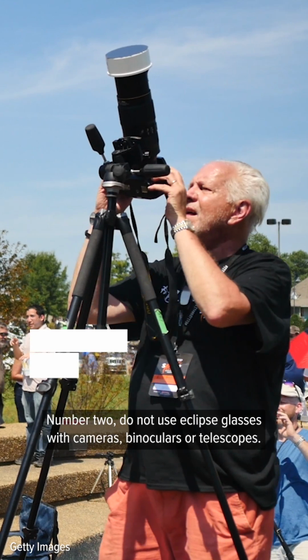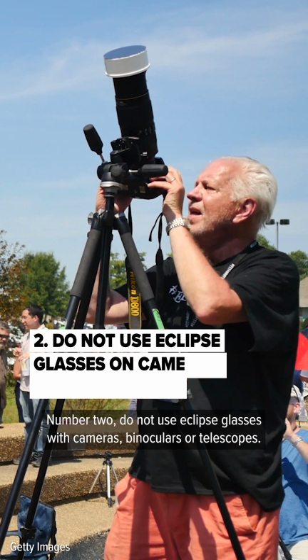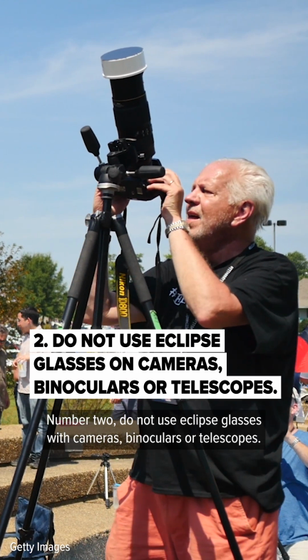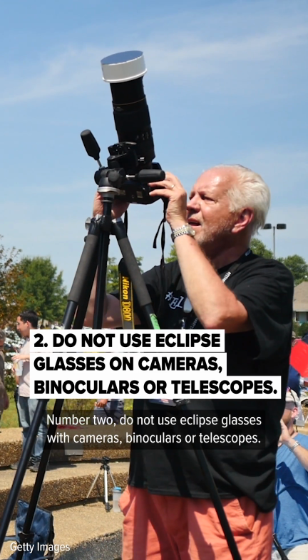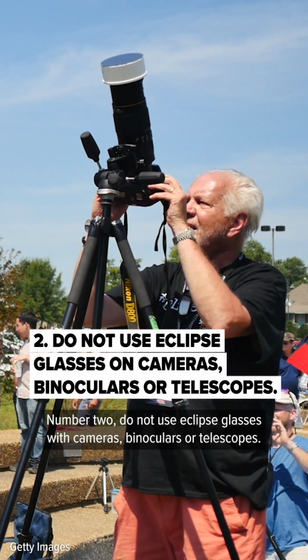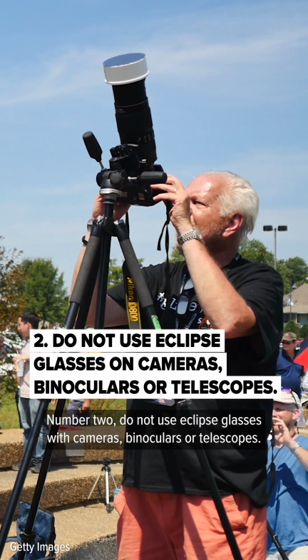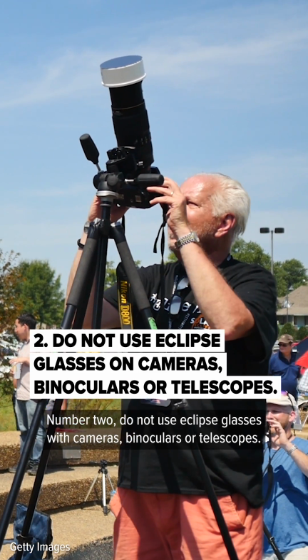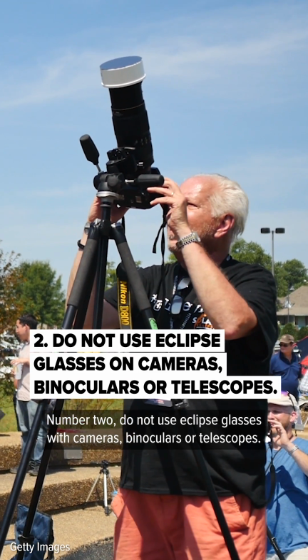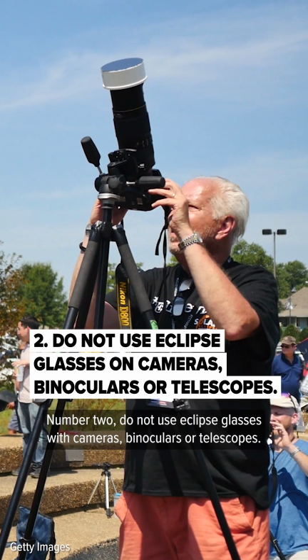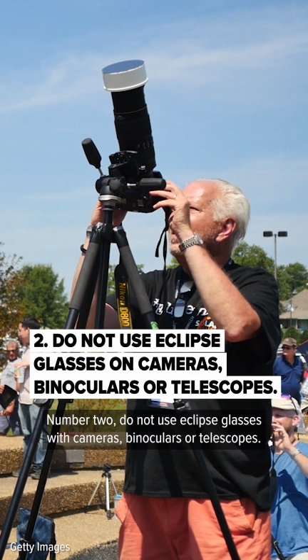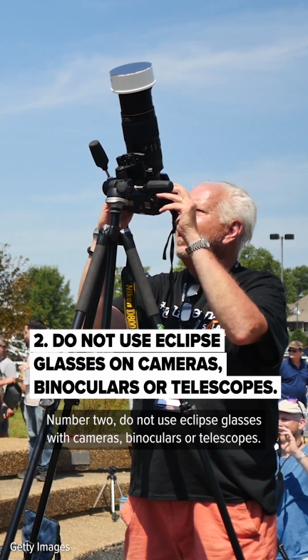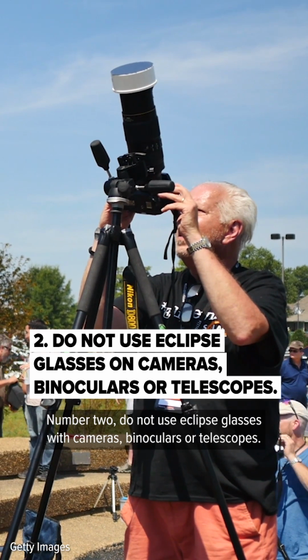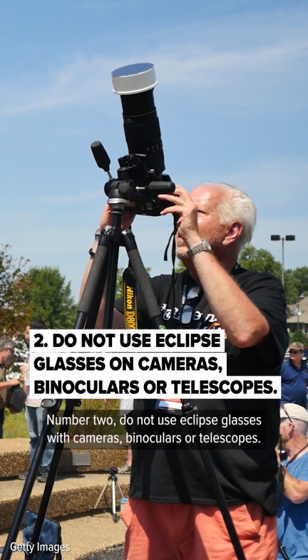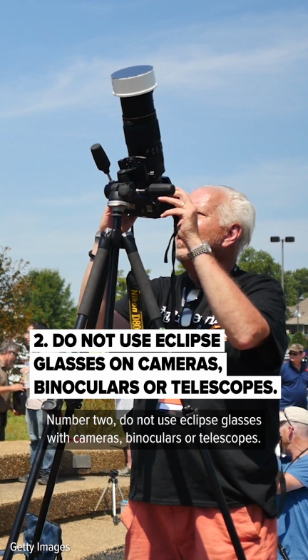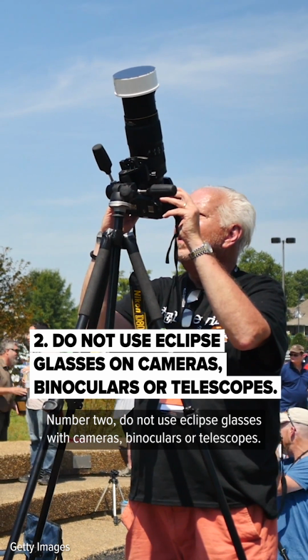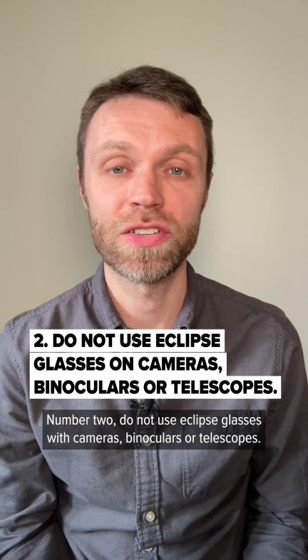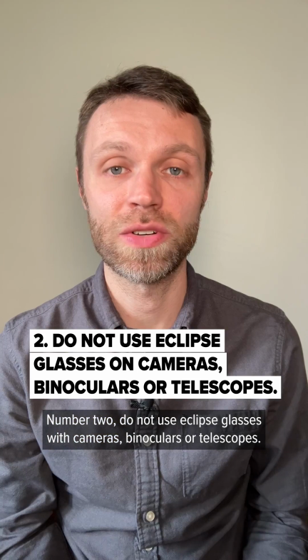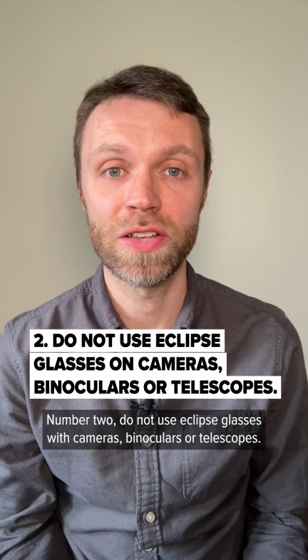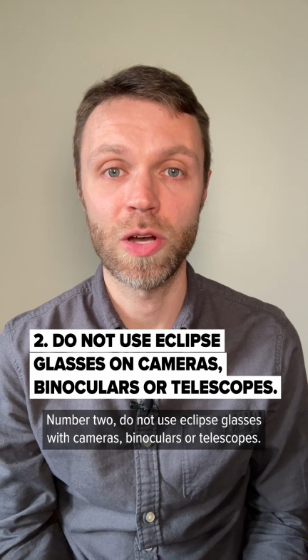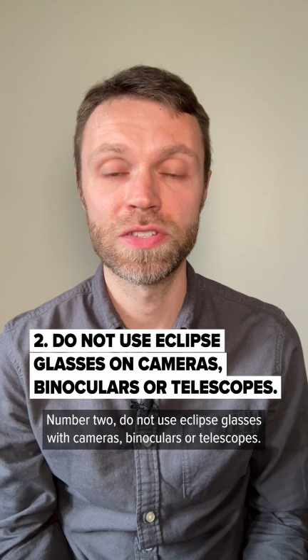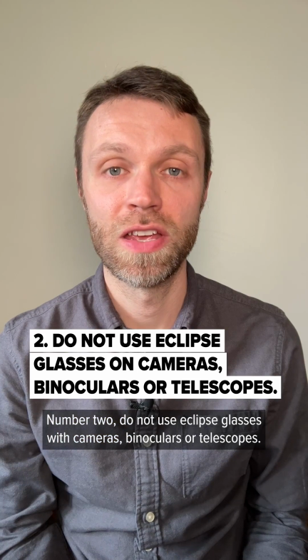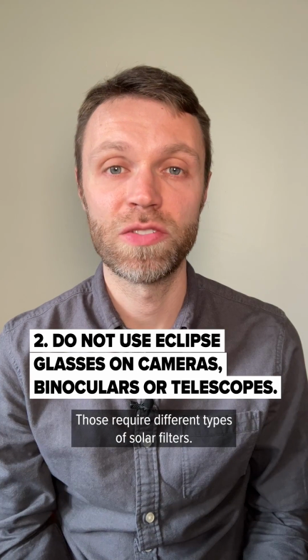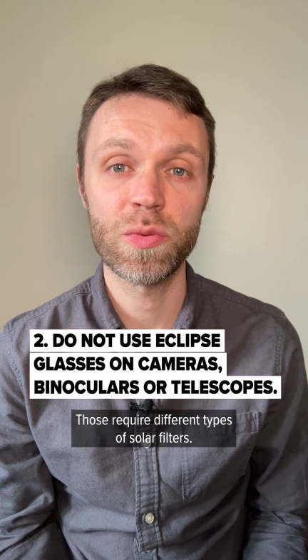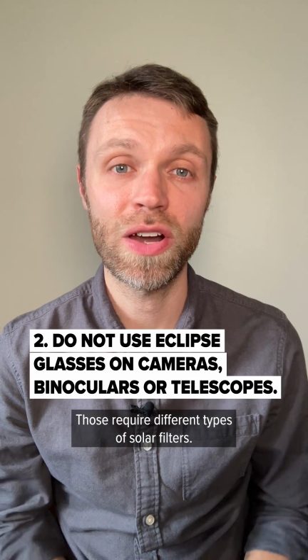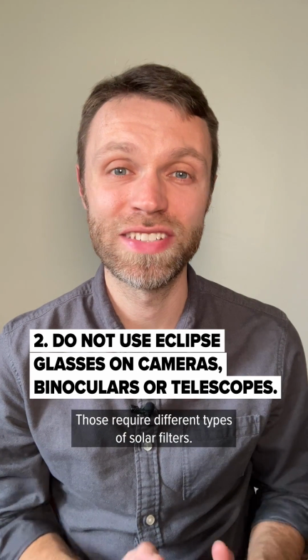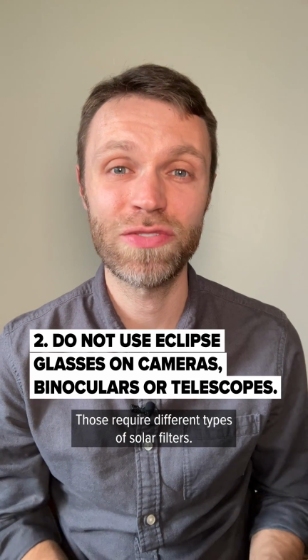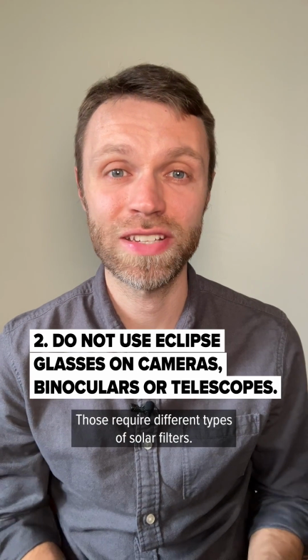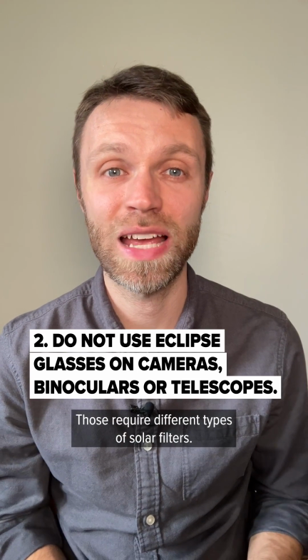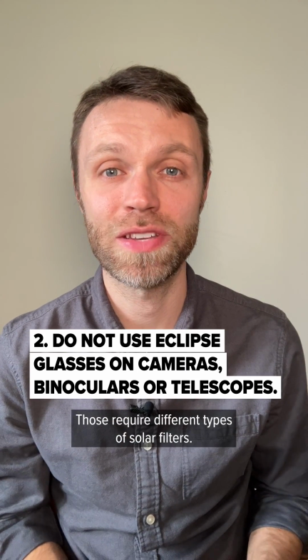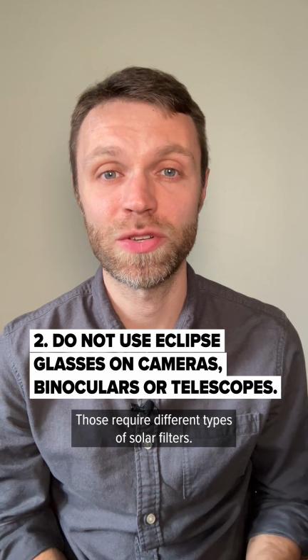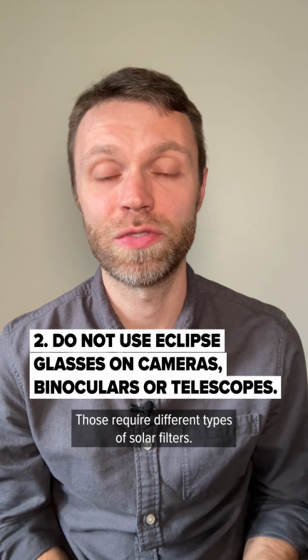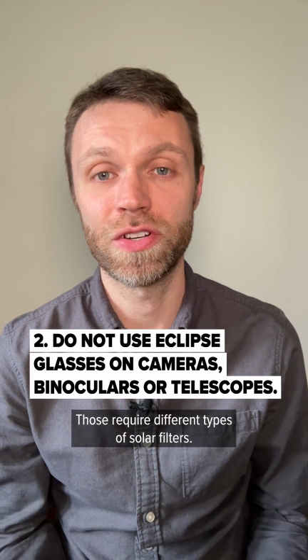Number two, do not use eclipse glasses with cameras, binoculars, or telescopes. Those require different types of solar filters.